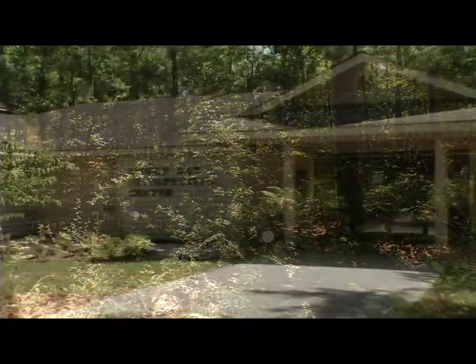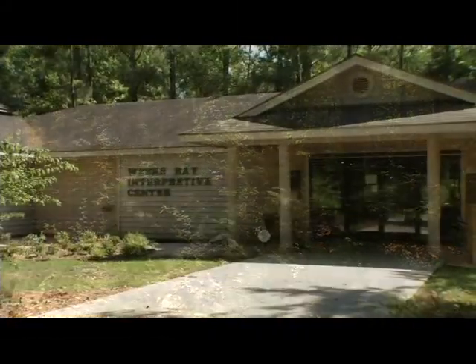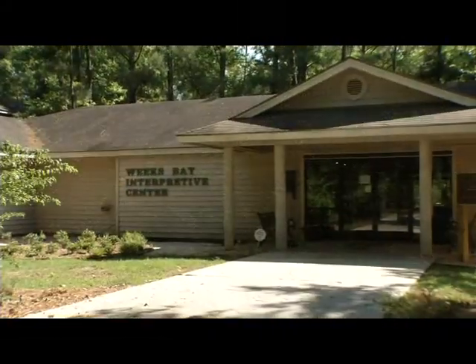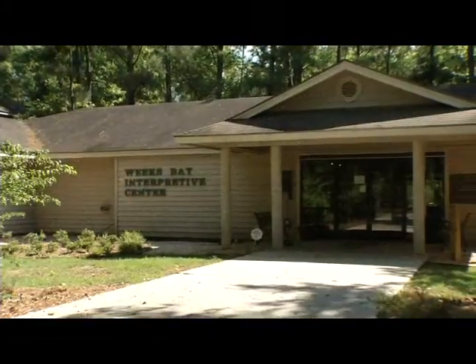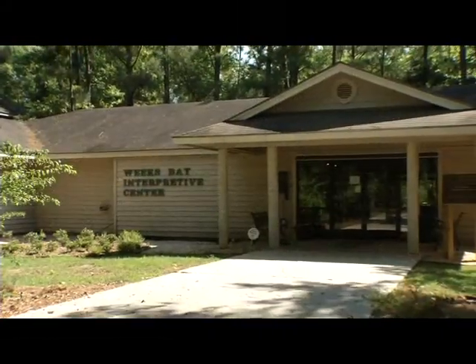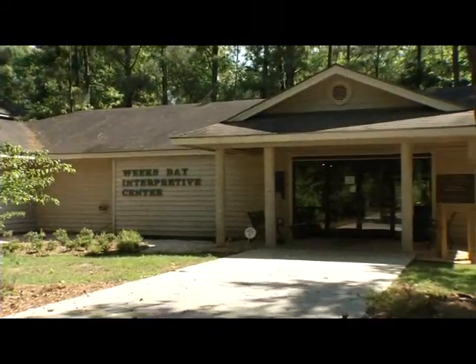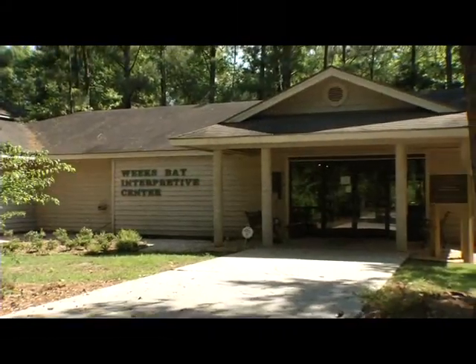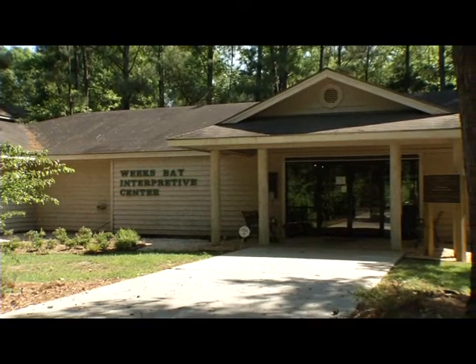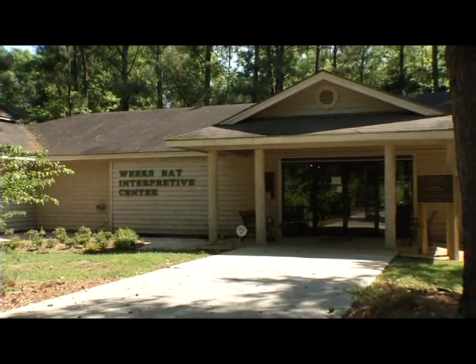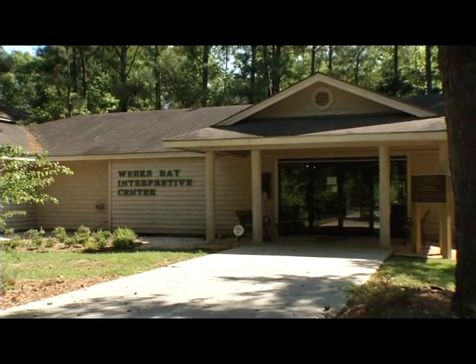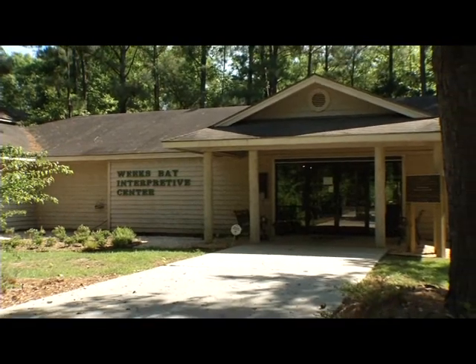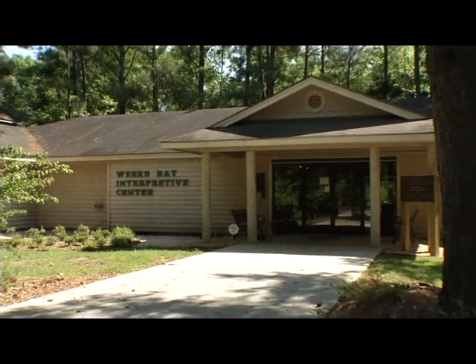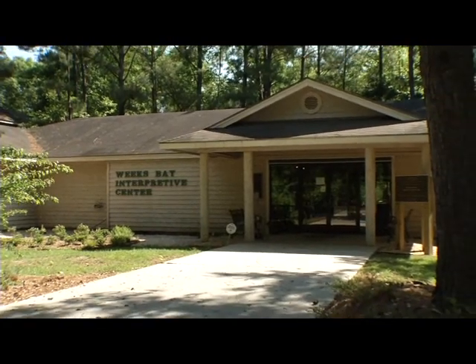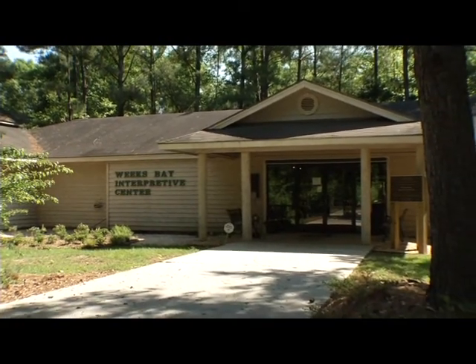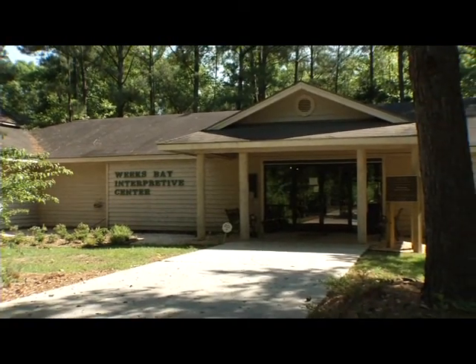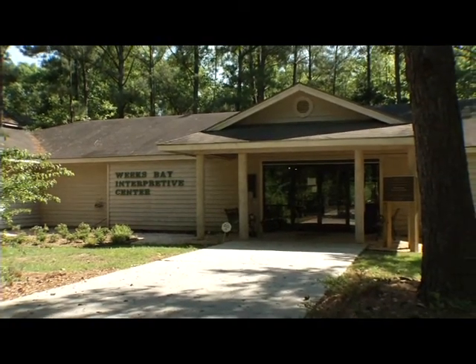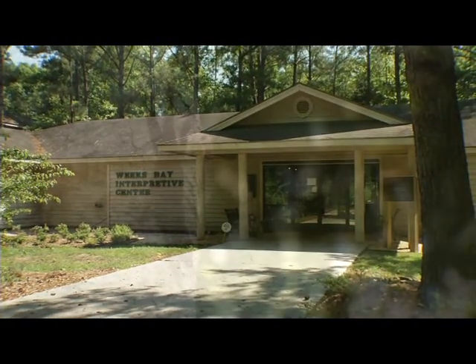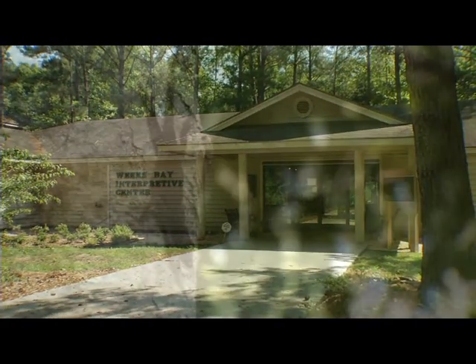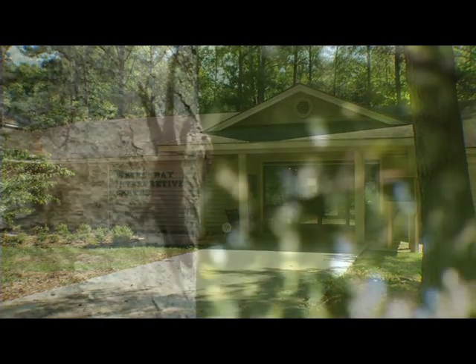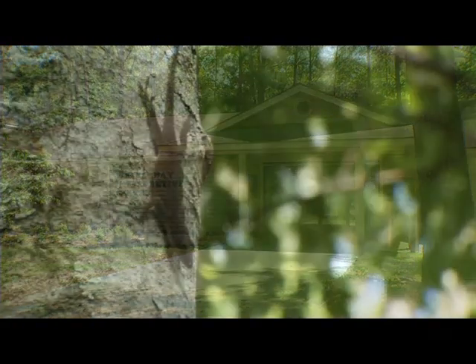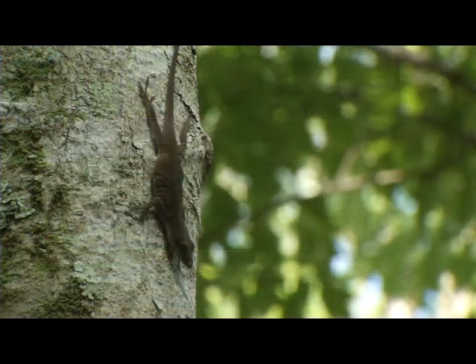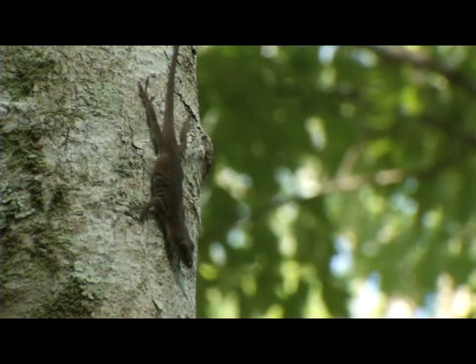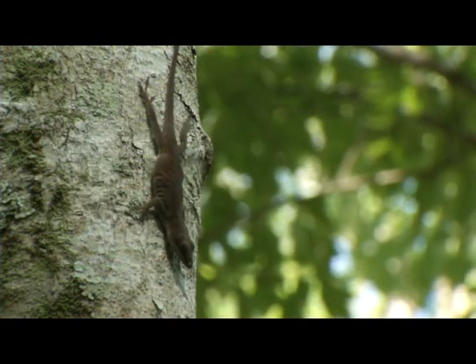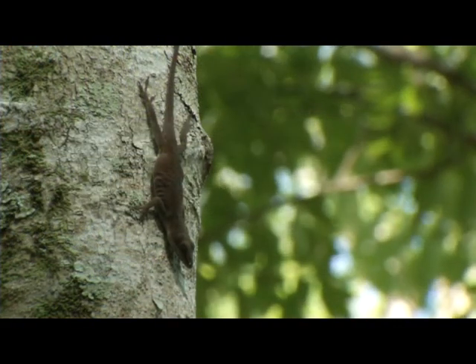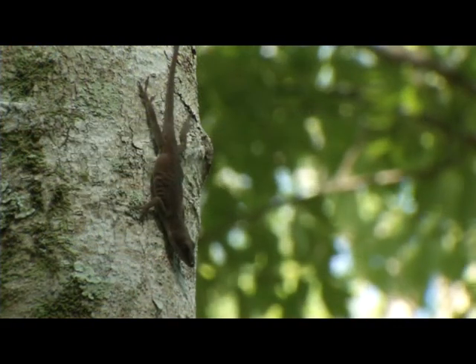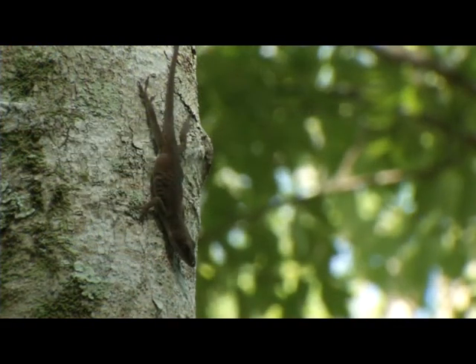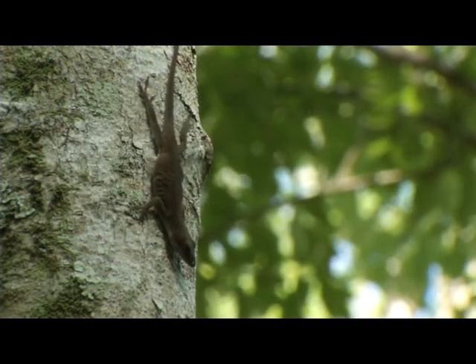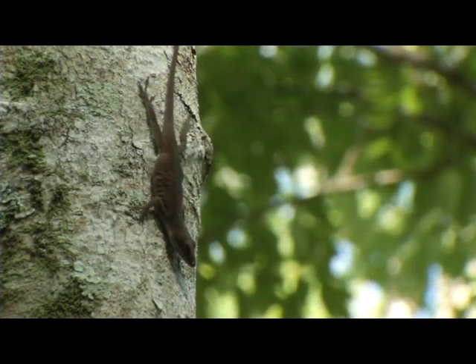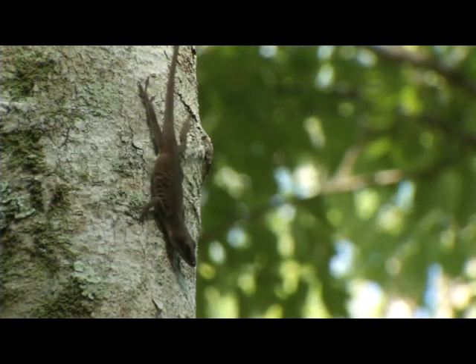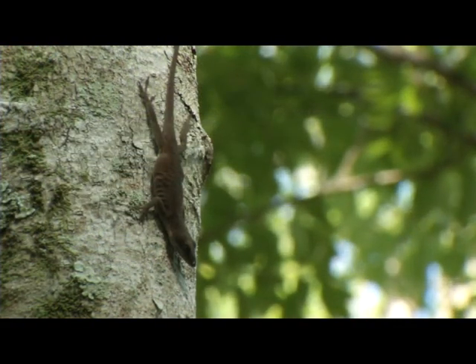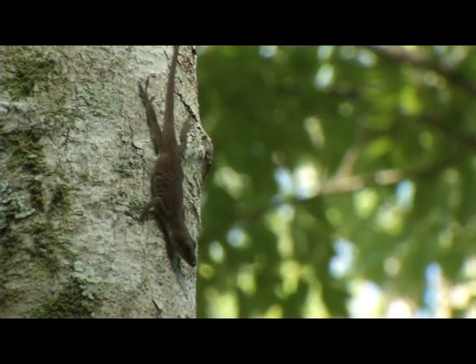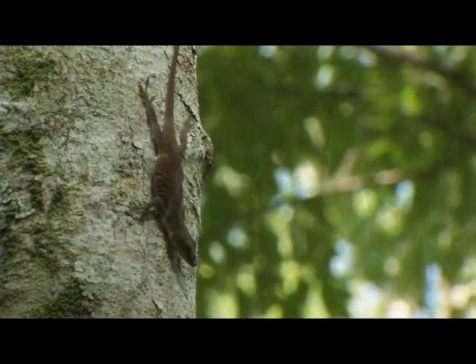This ecosystem is ever-changing and the Interpretive Center offers a great overview of the estuary.